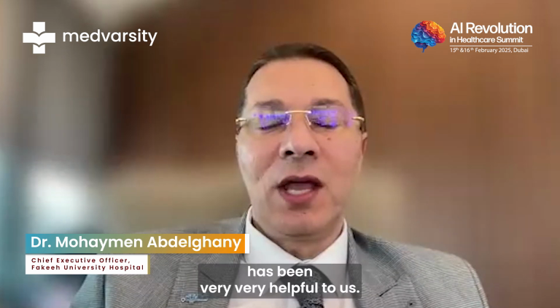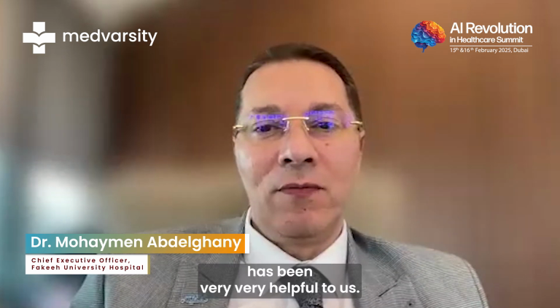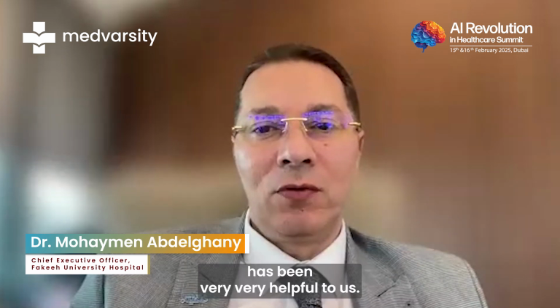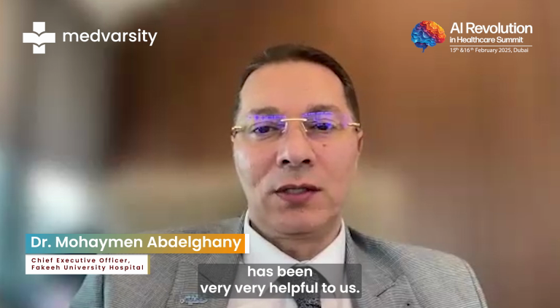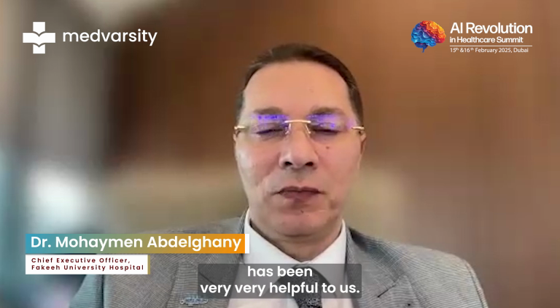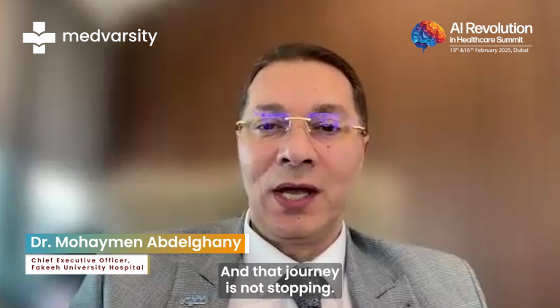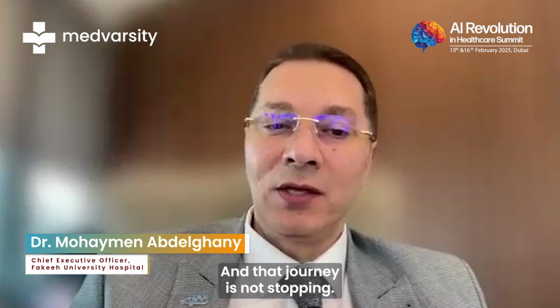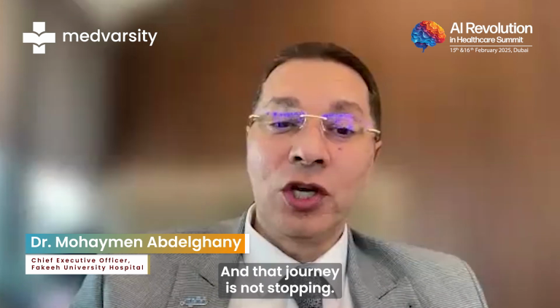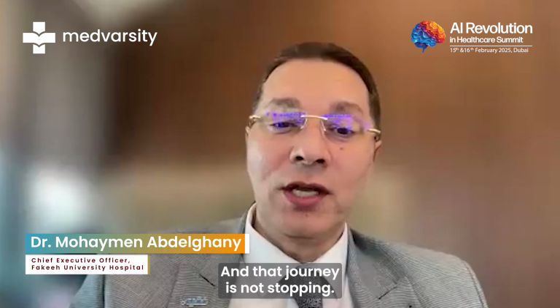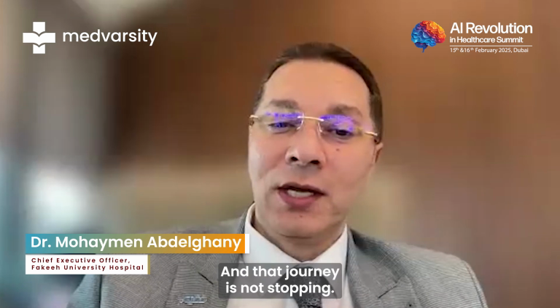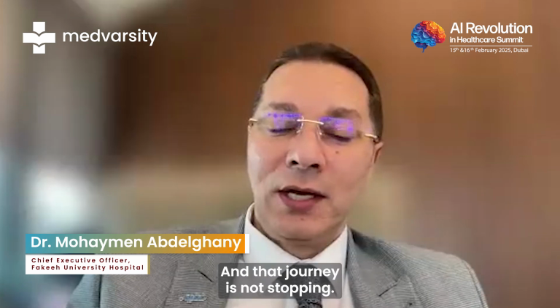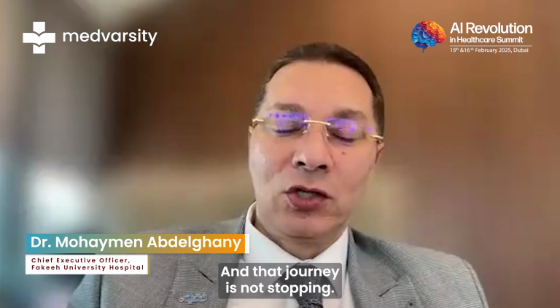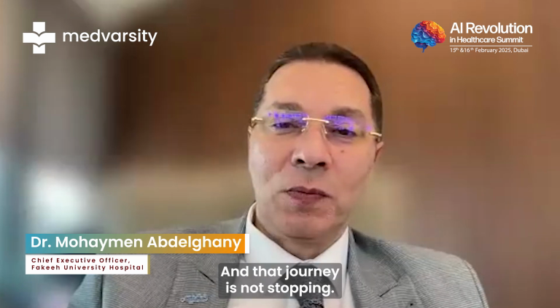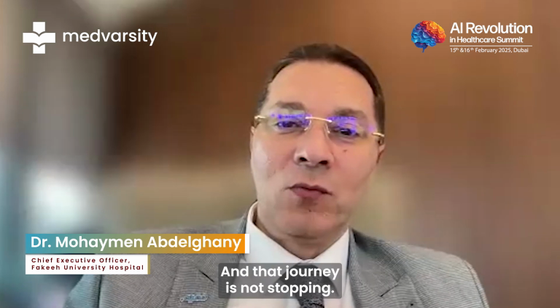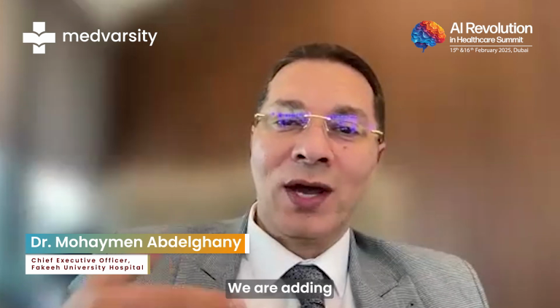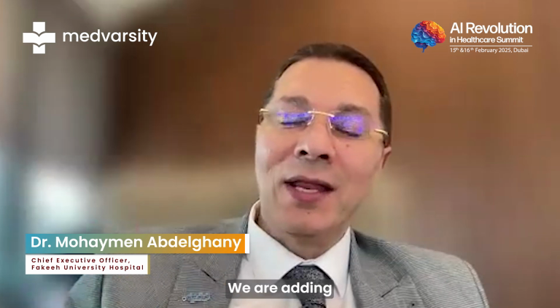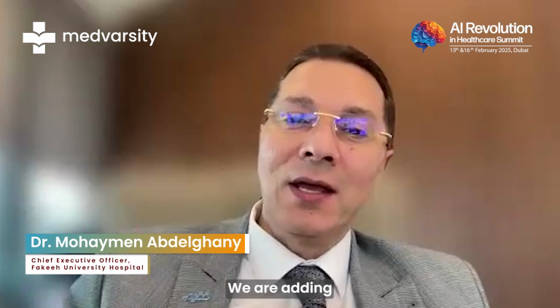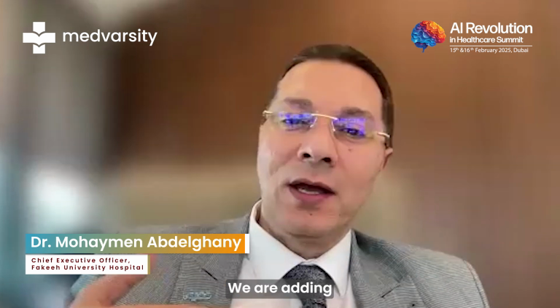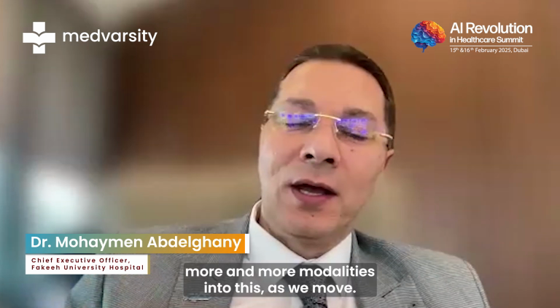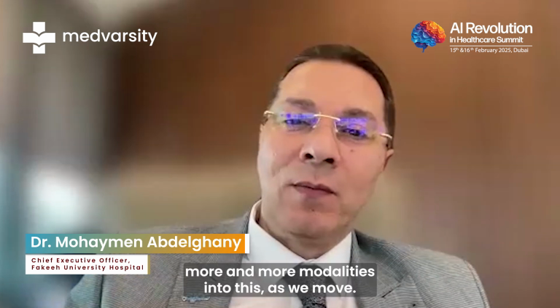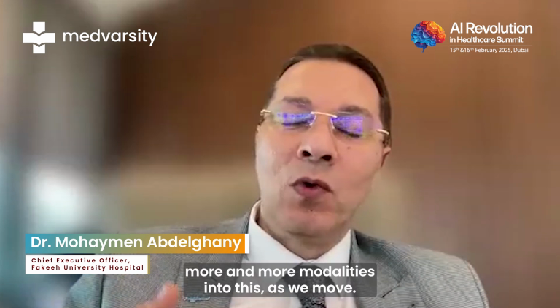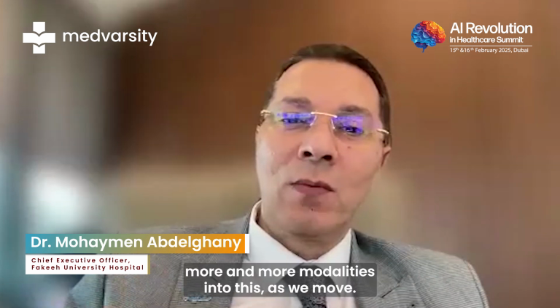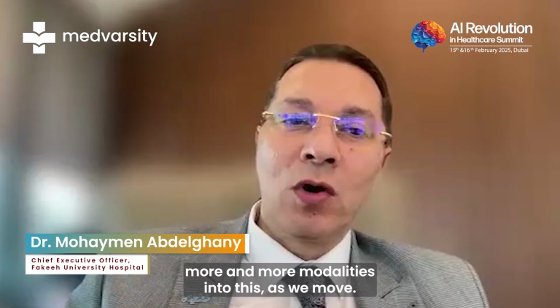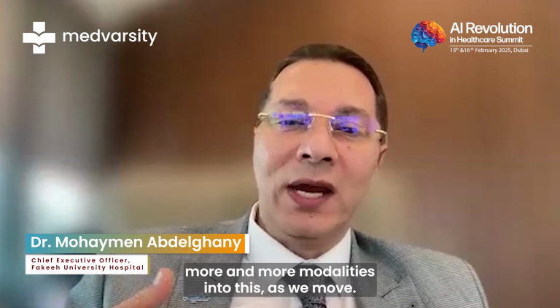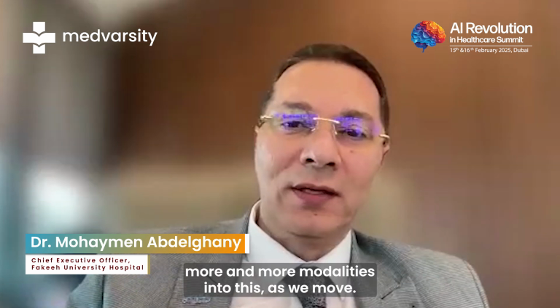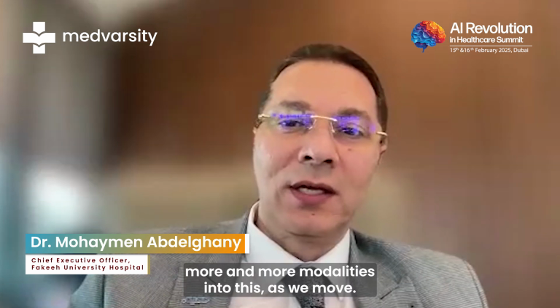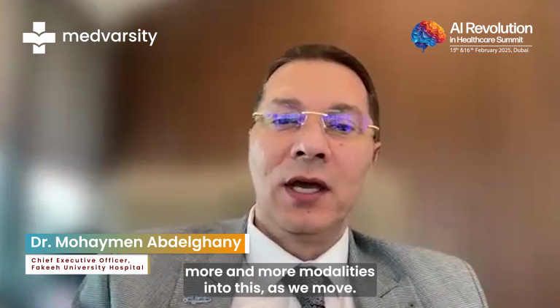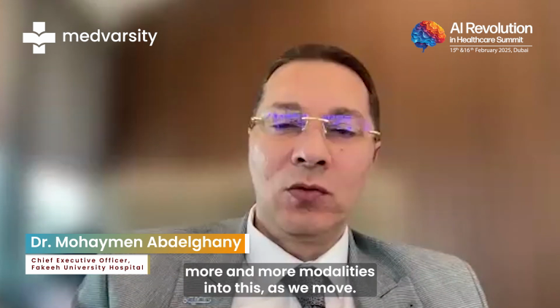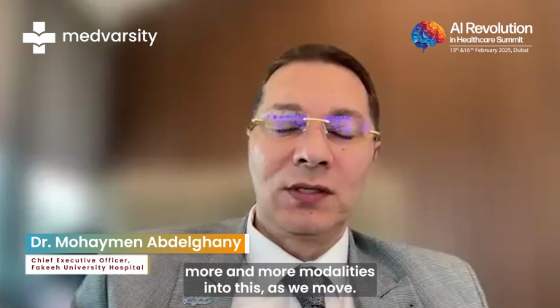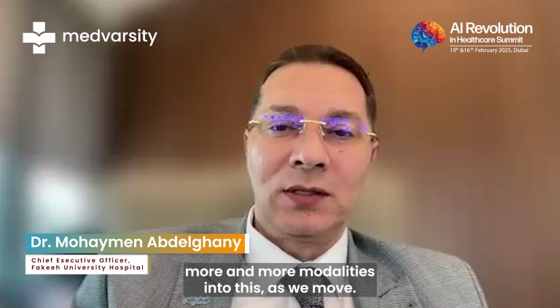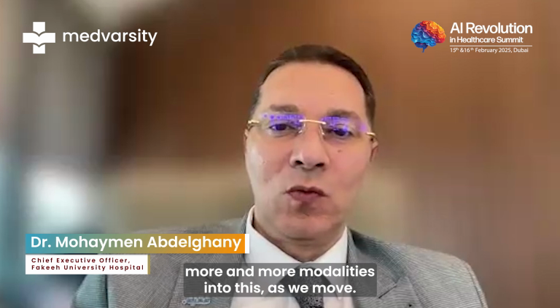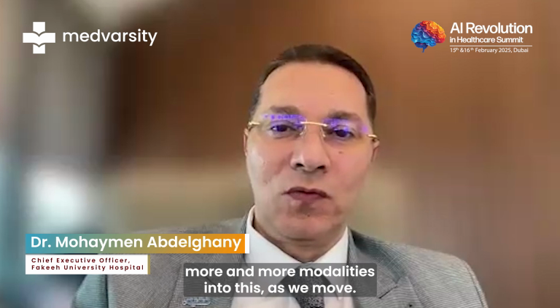The journey is not stopping — we are adding more and more modalities as we move forward.